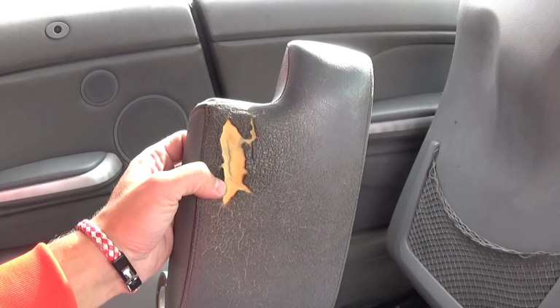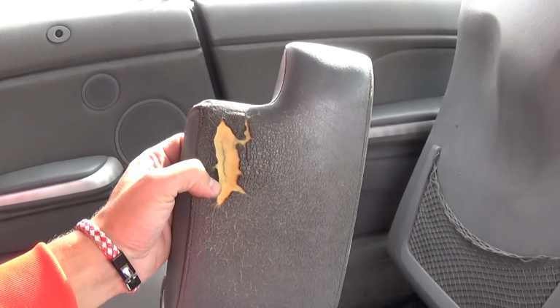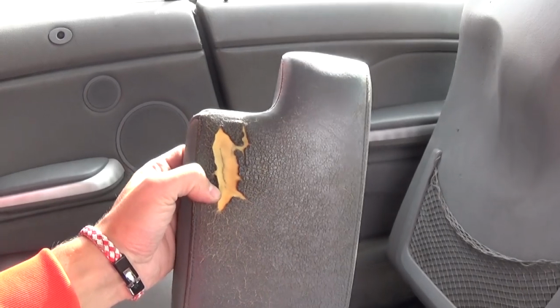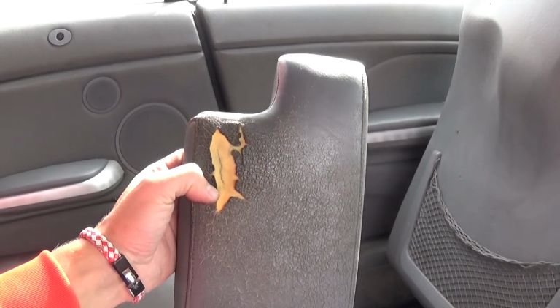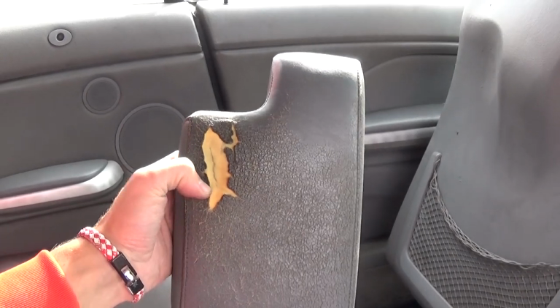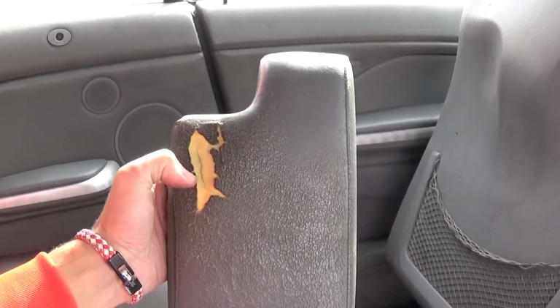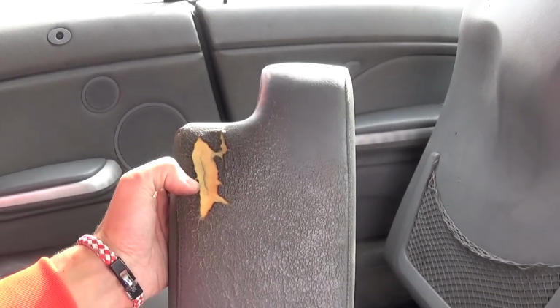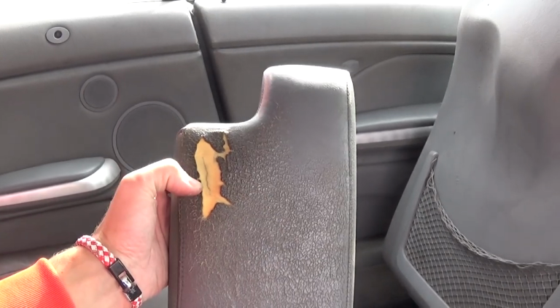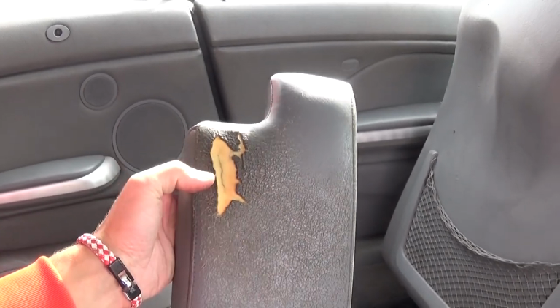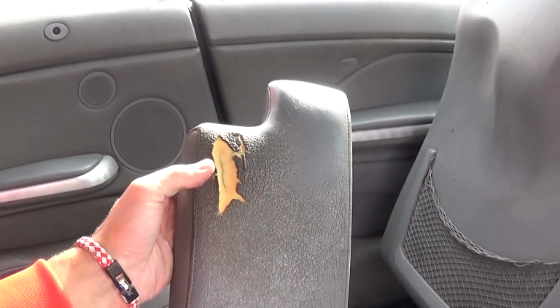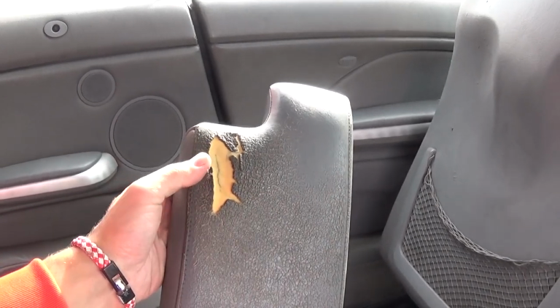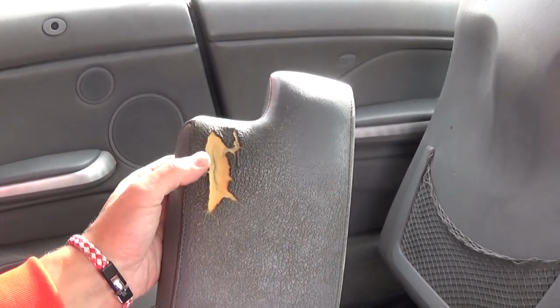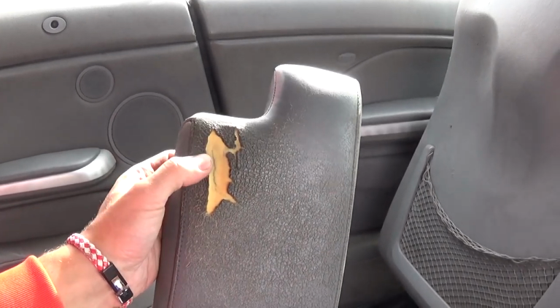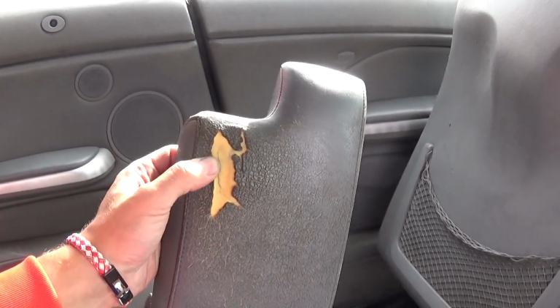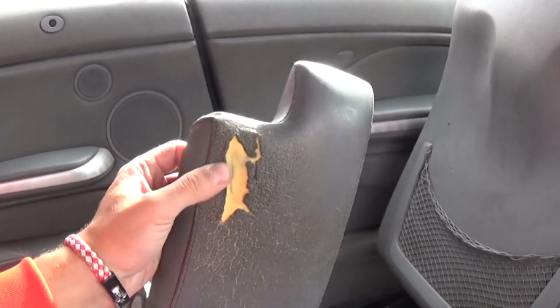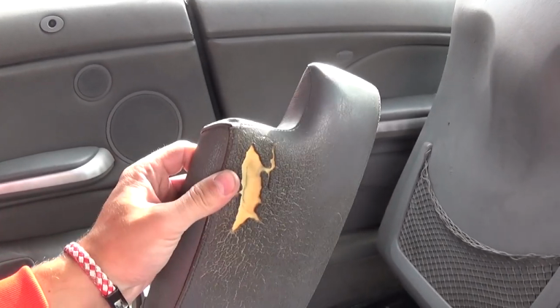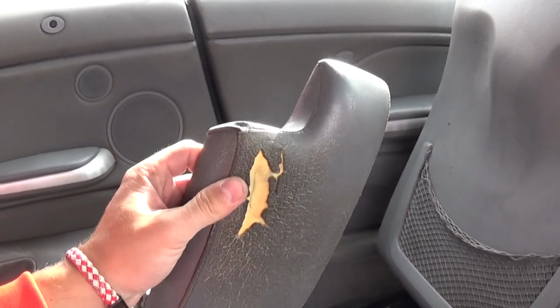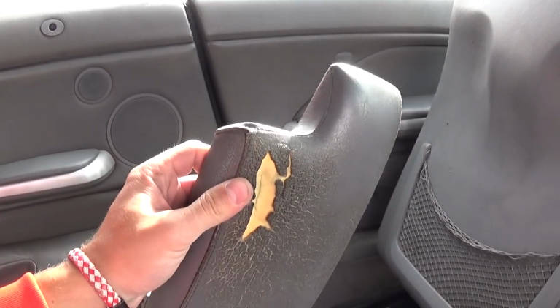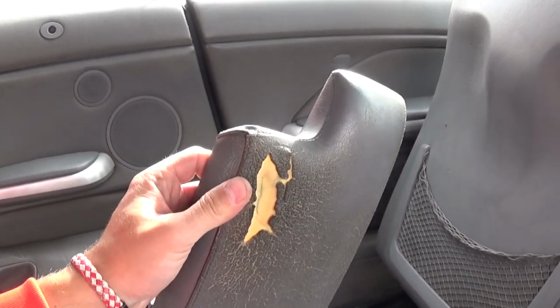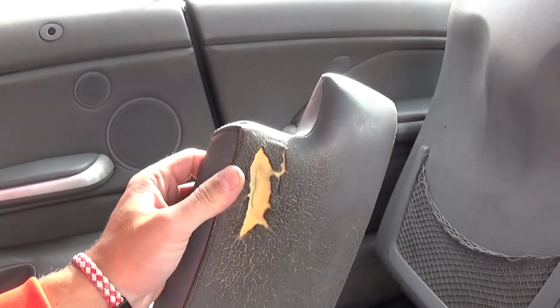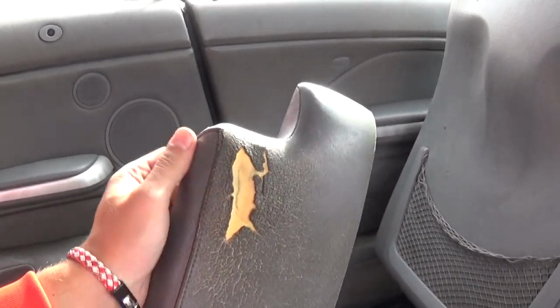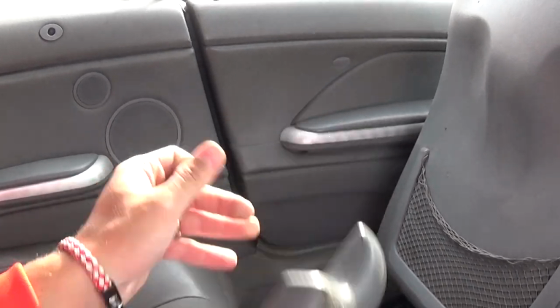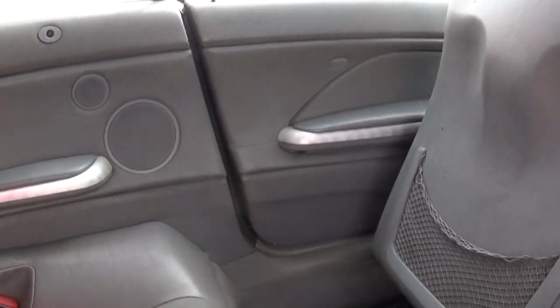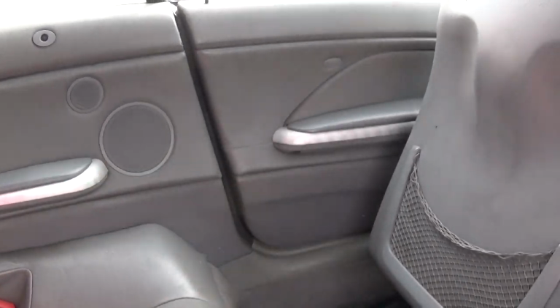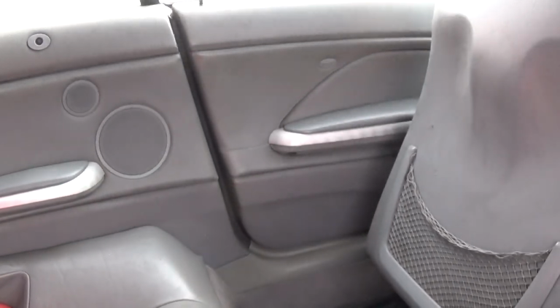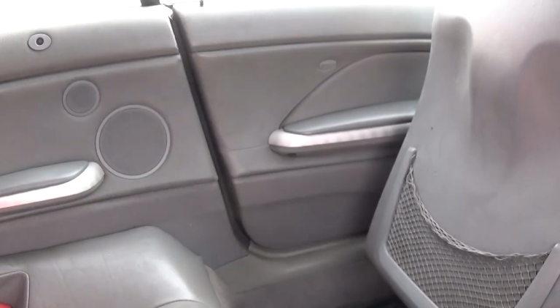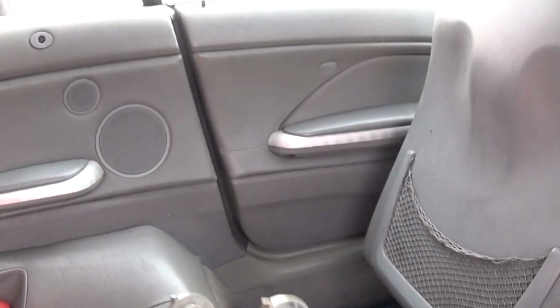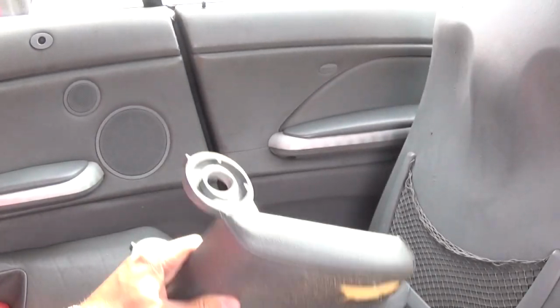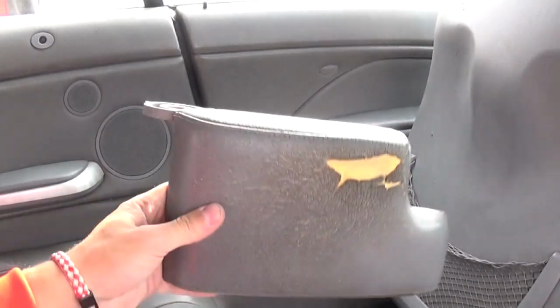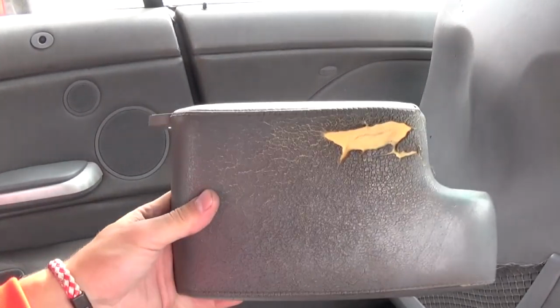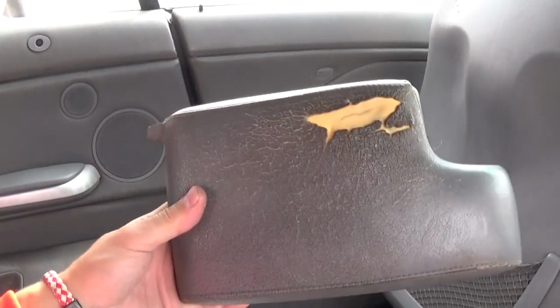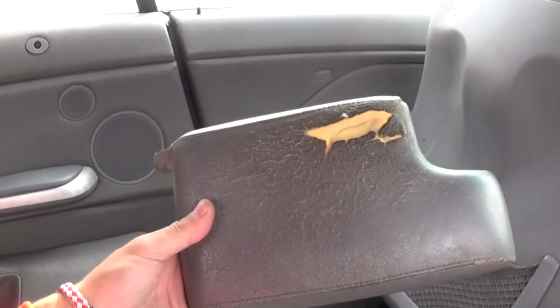We'll go put the new cover on — we have a video on how to do that, check it out if you need to see how to replace the leather cover. Then we're going to show you how to install it.